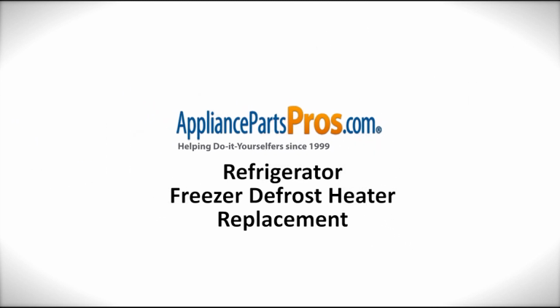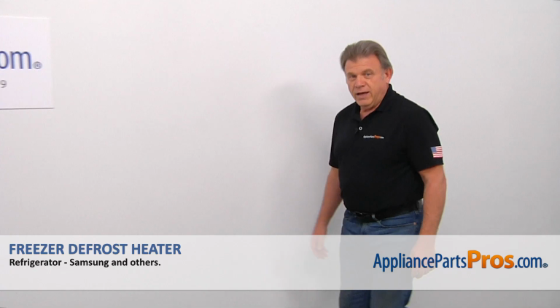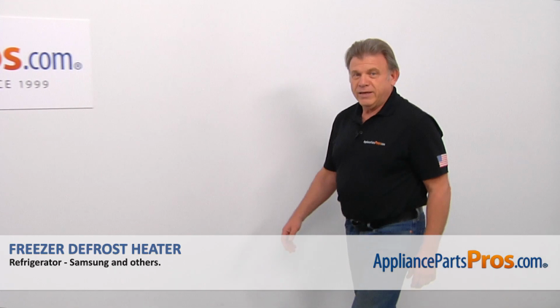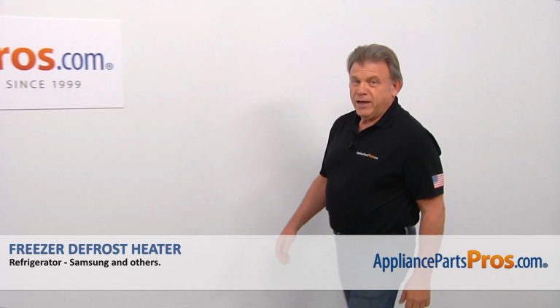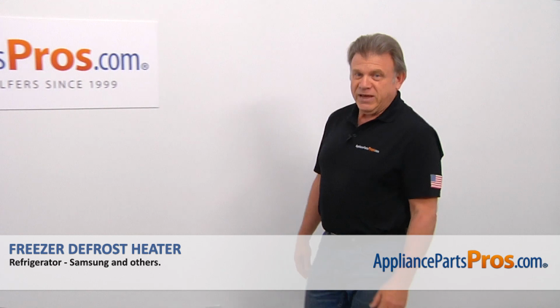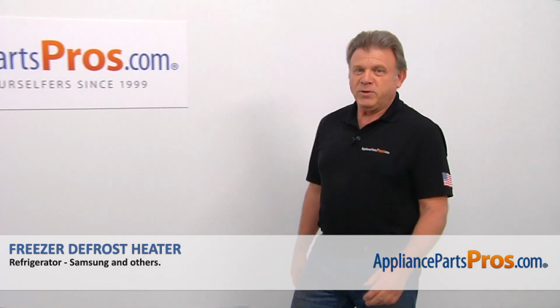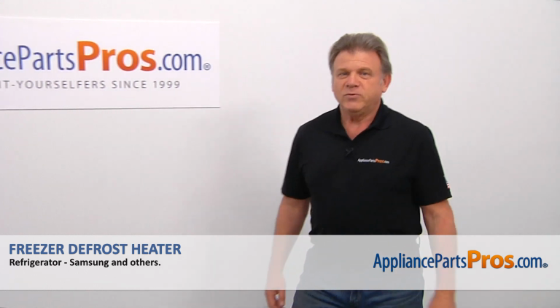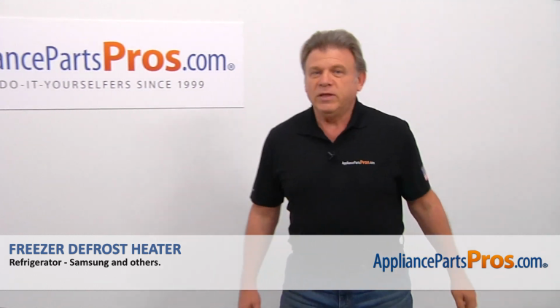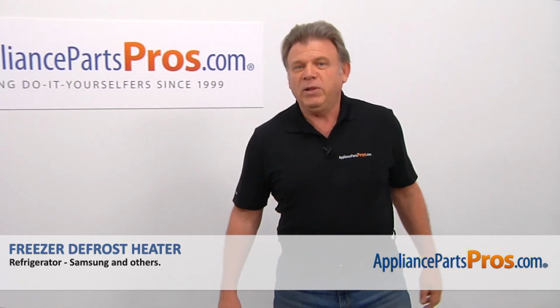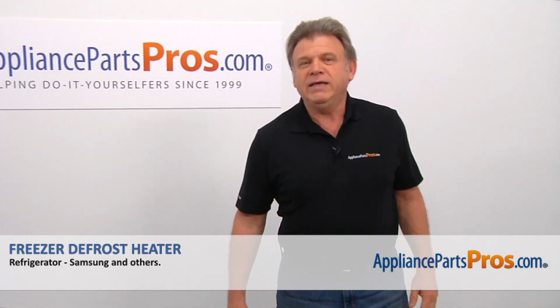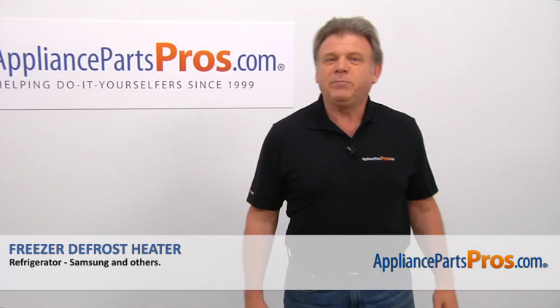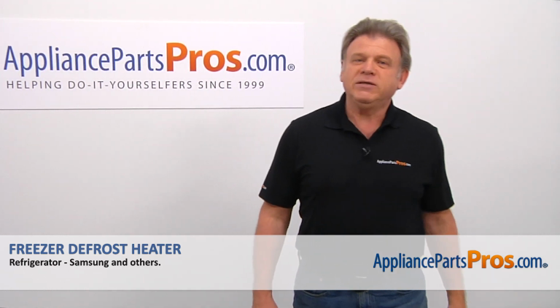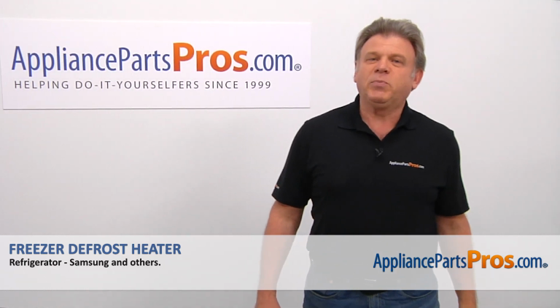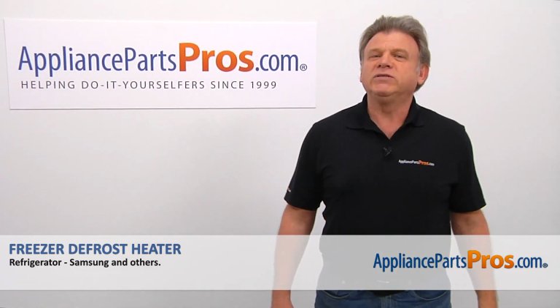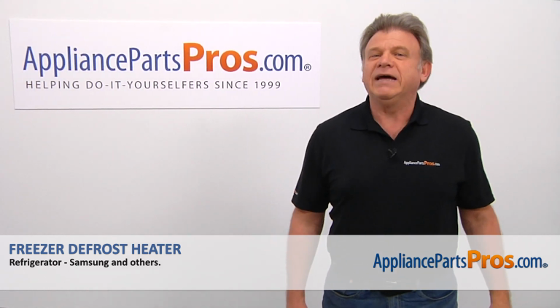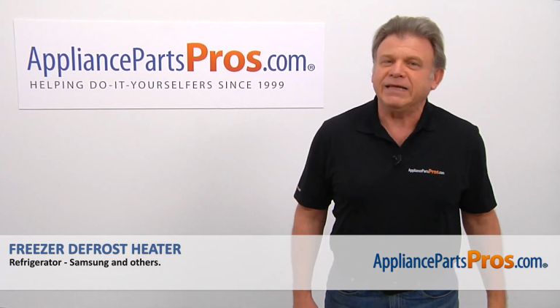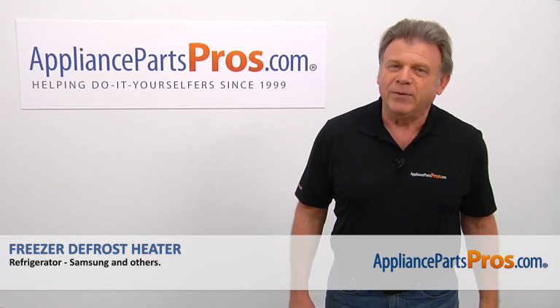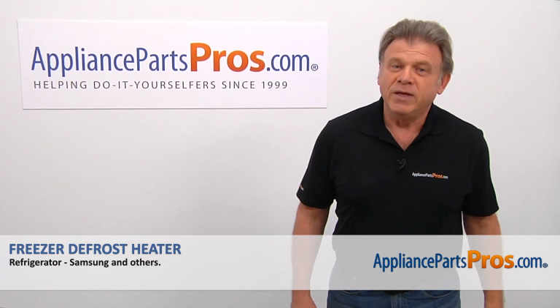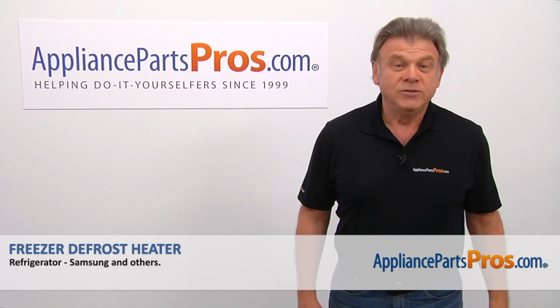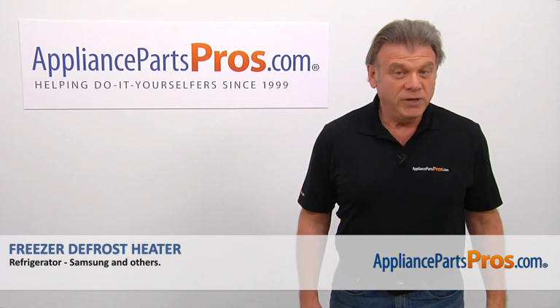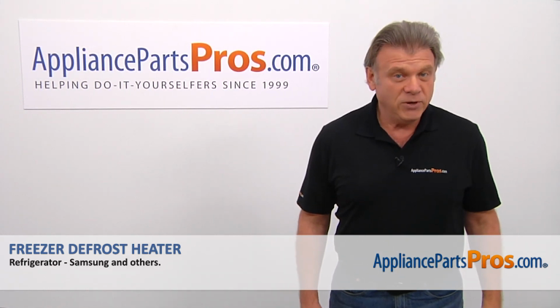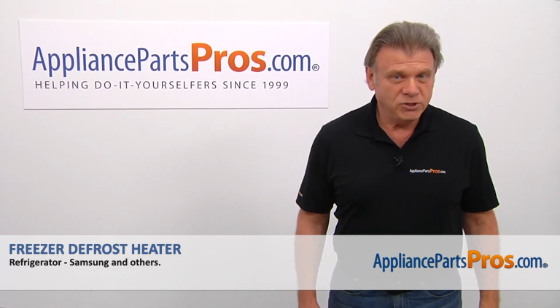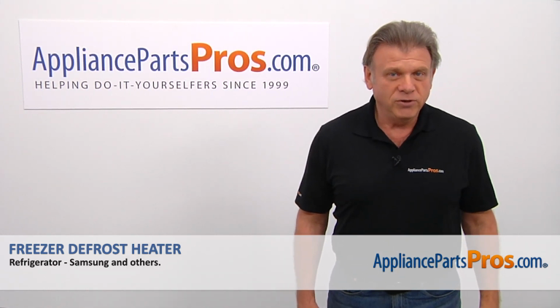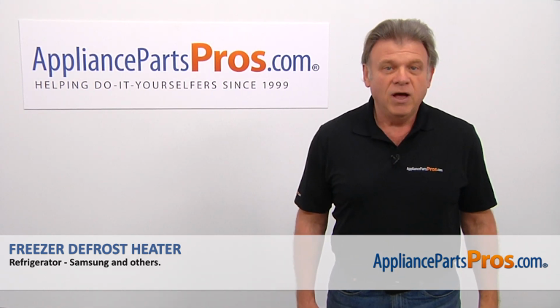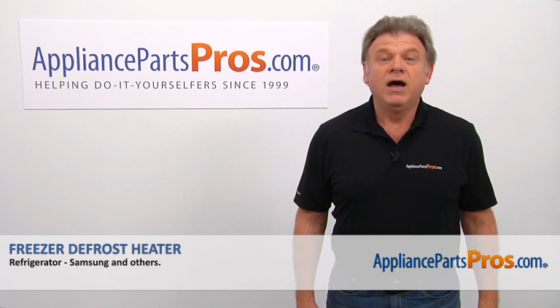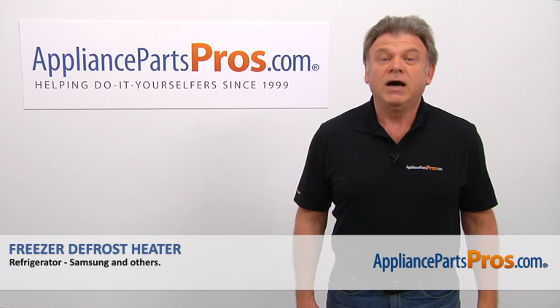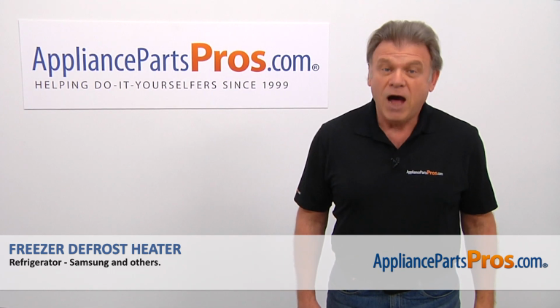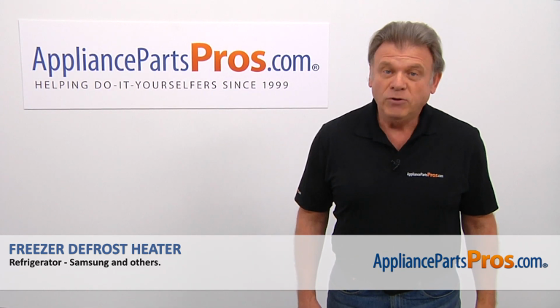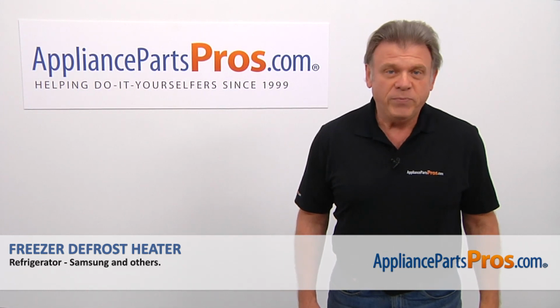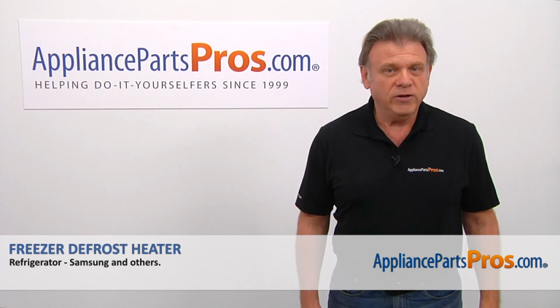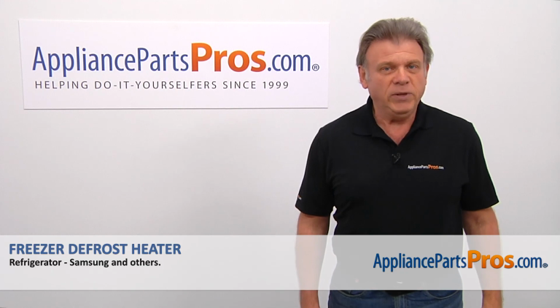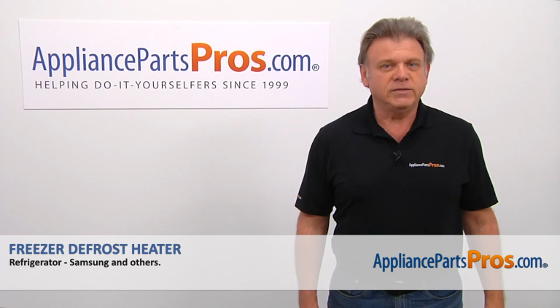Hi, I'm Simon with AppliancePartsPros.com. Today, we're going to show you how to repair your appliance.